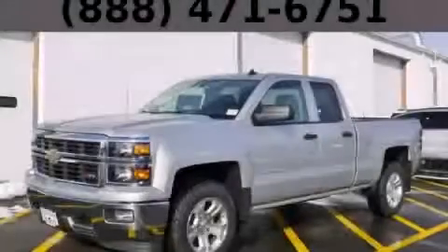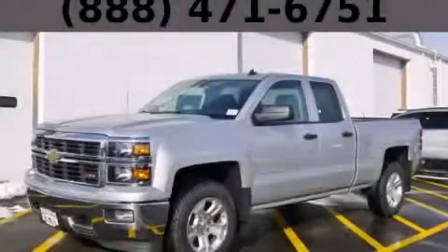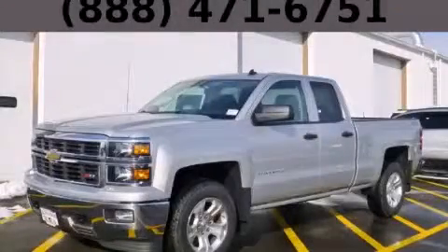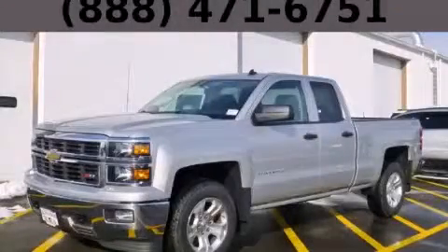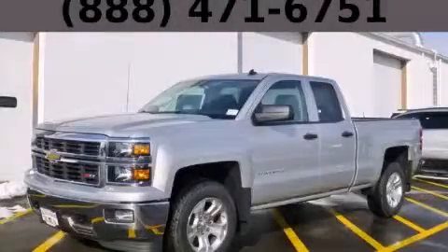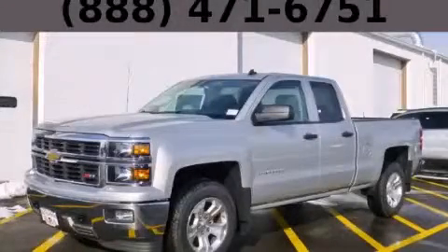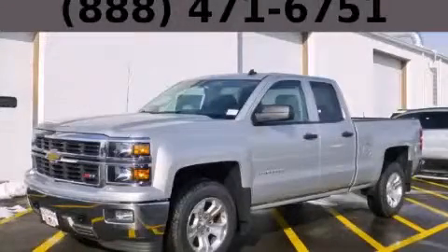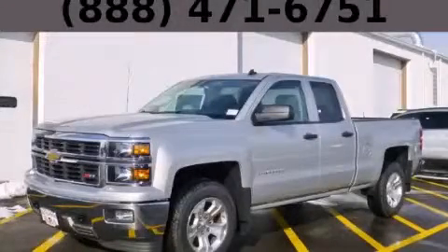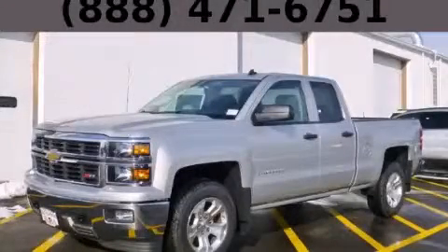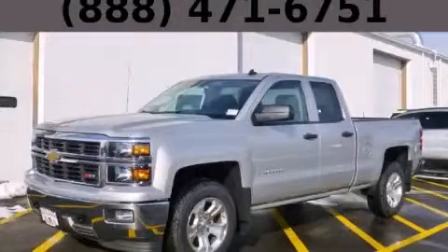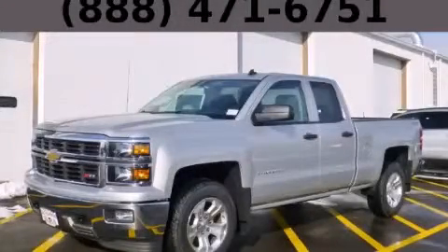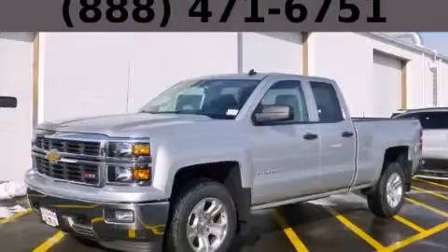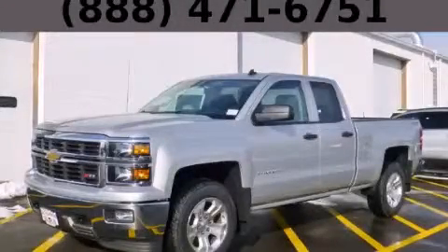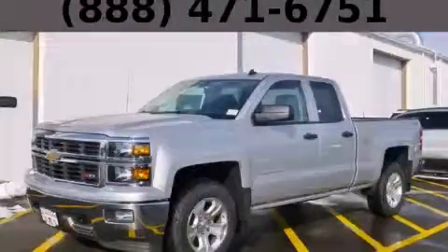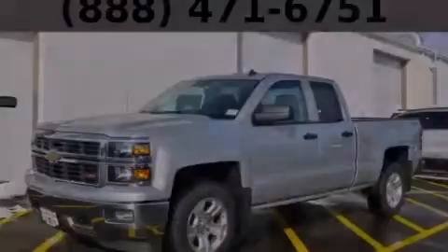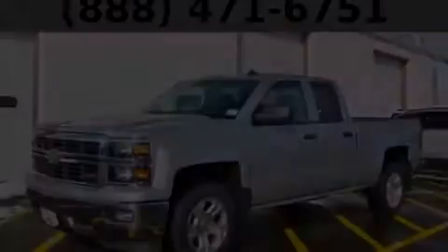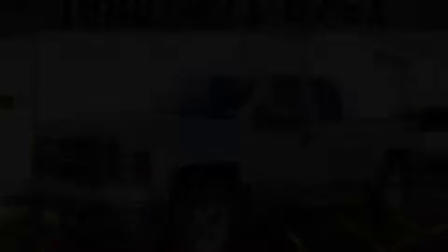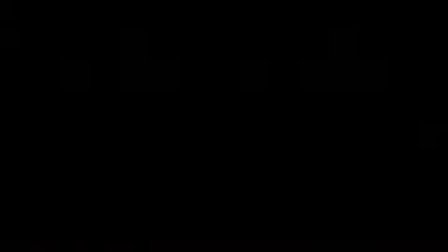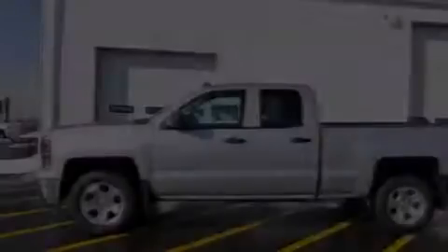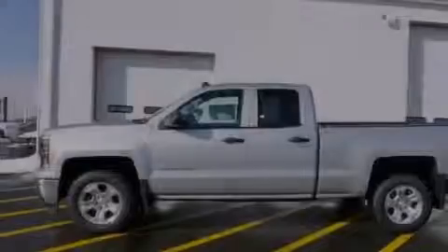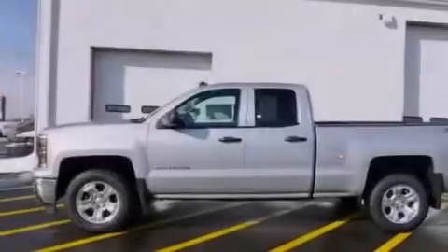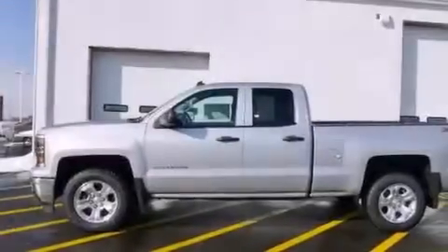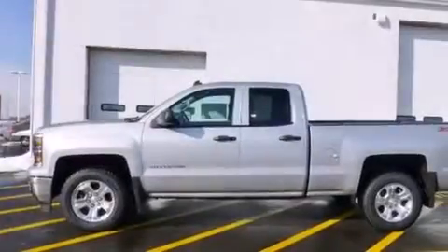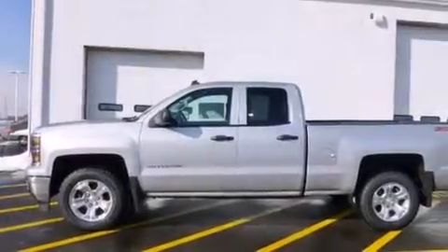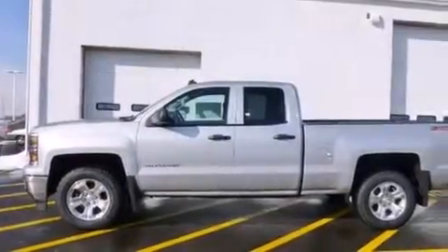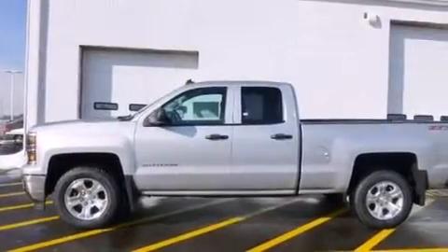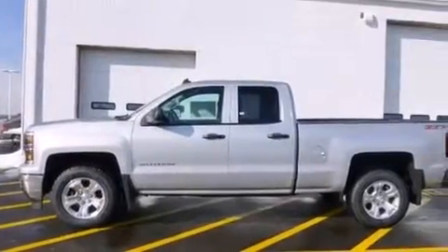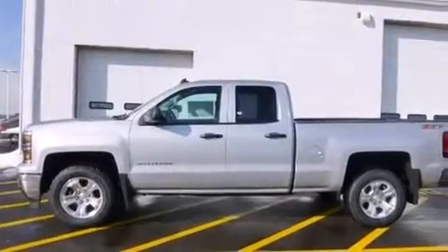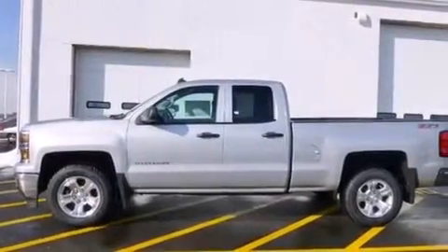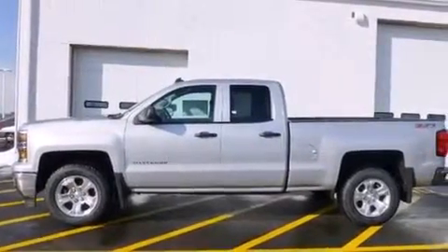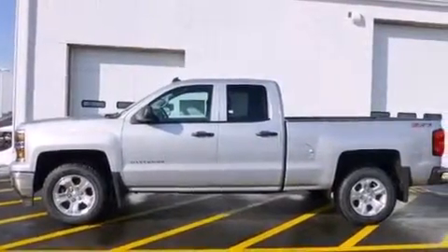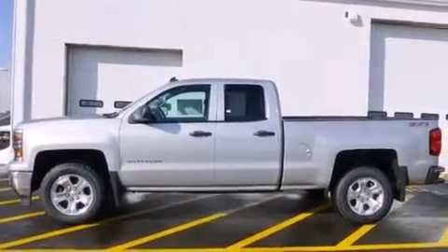This is a brand new 2014 Chevrolet Silverado 1500. It has what you need for work as well as what you want for play.